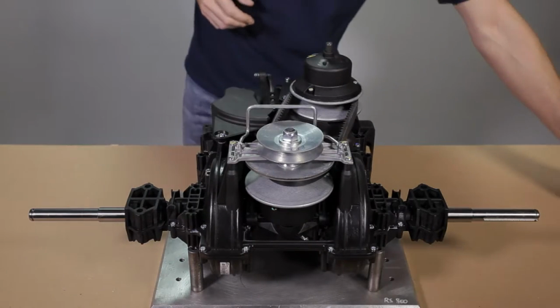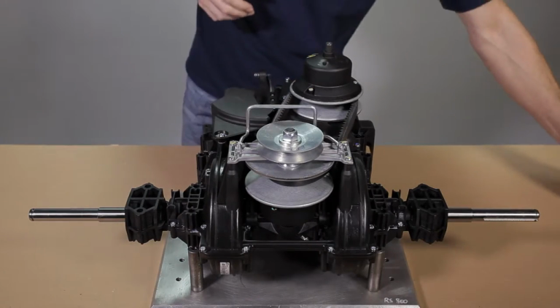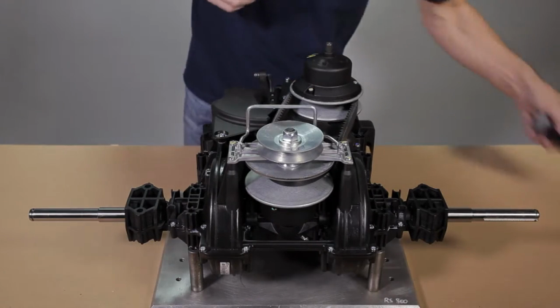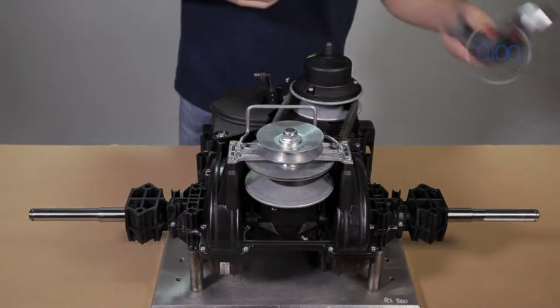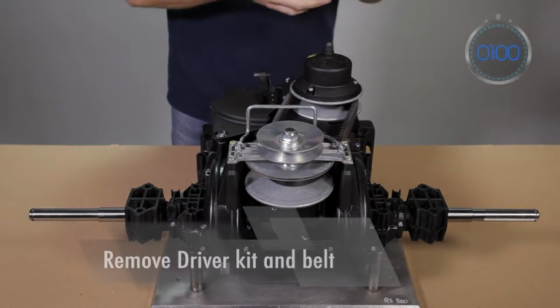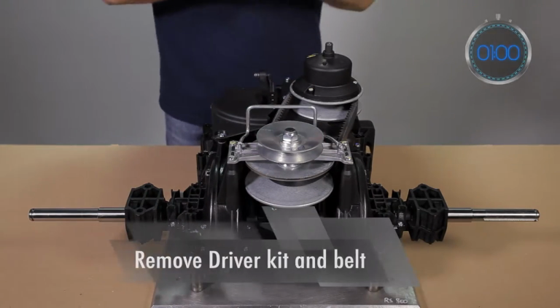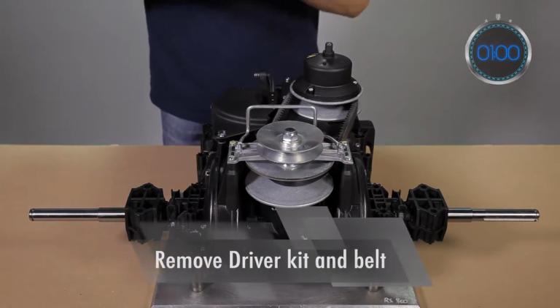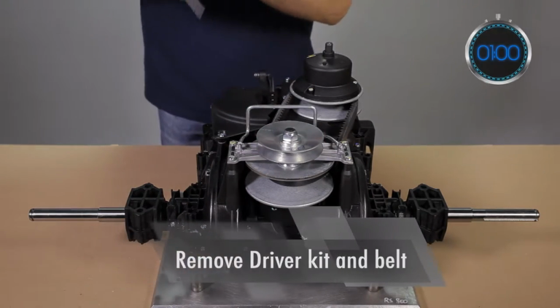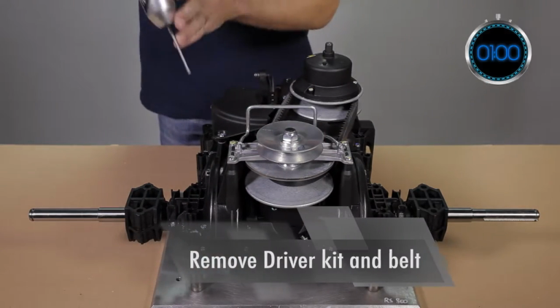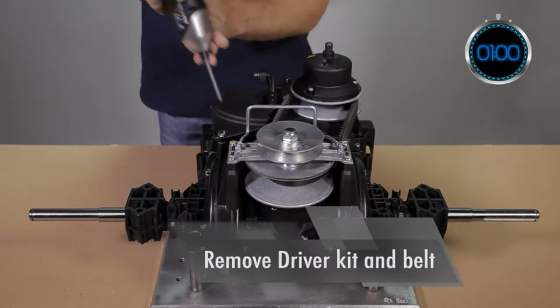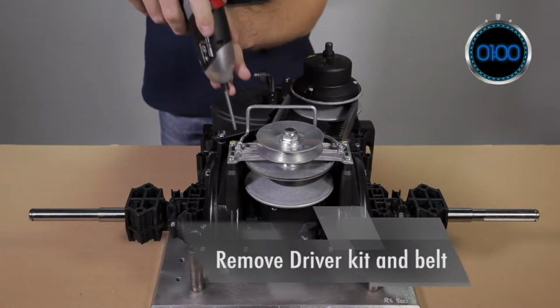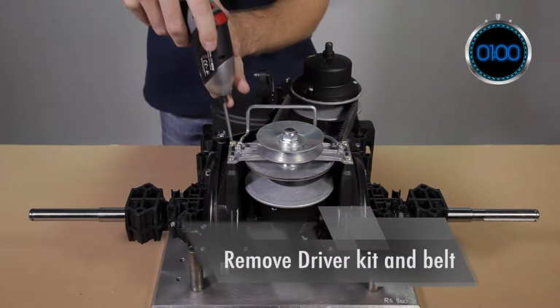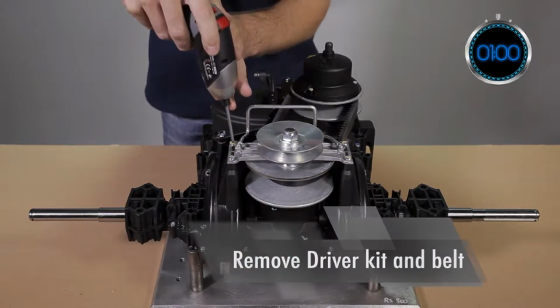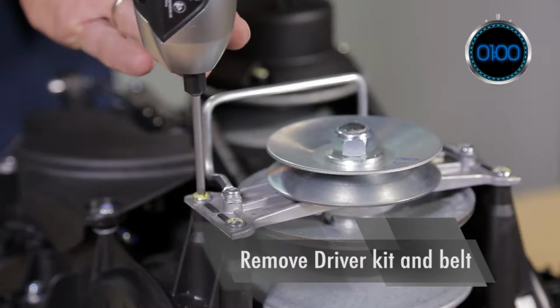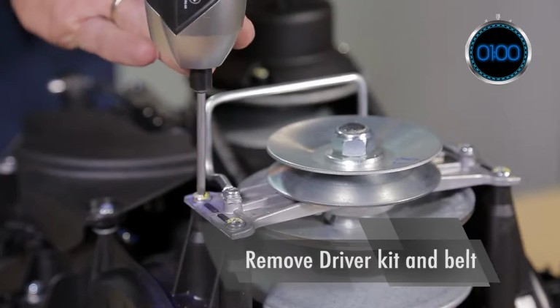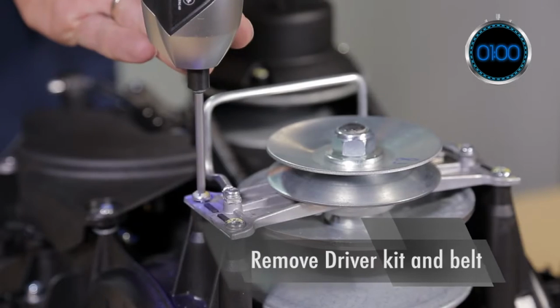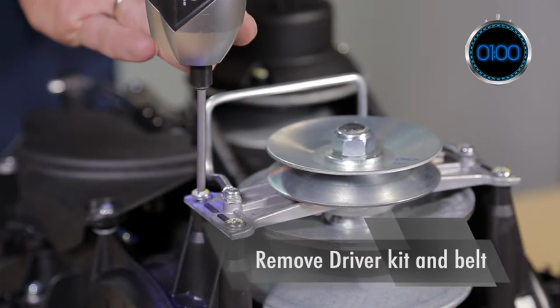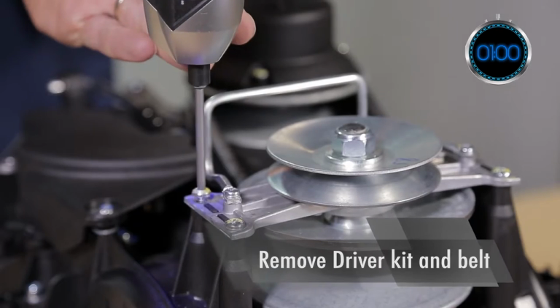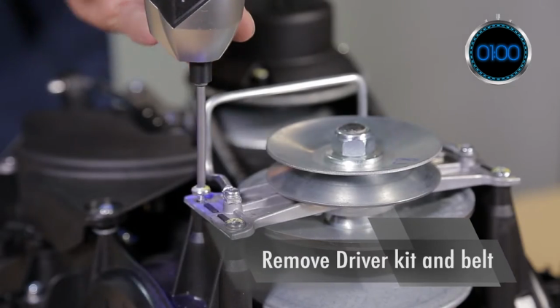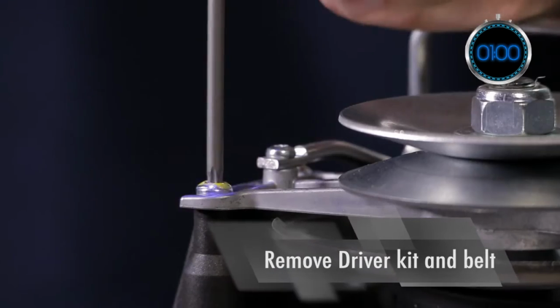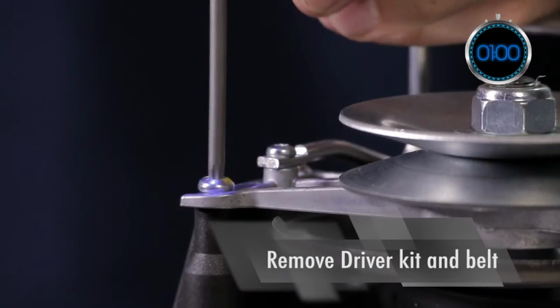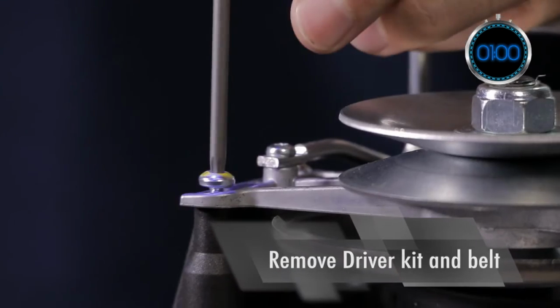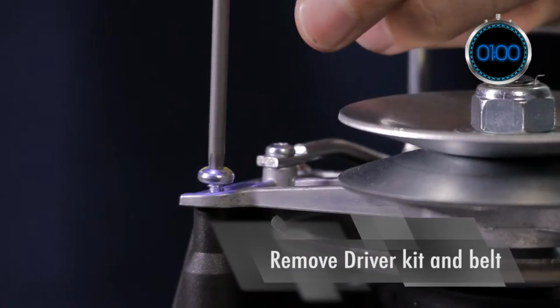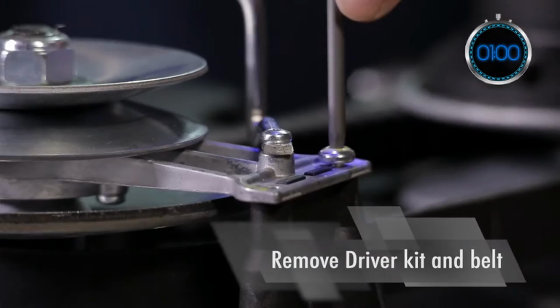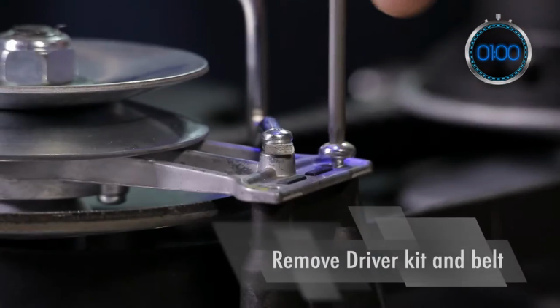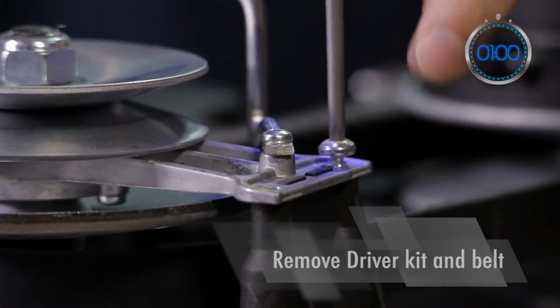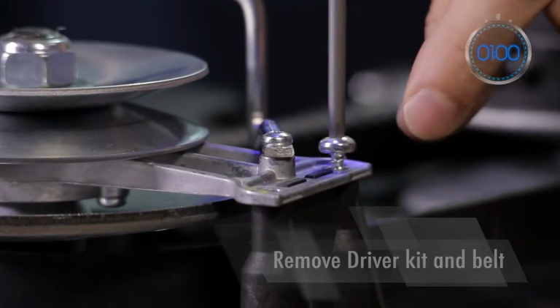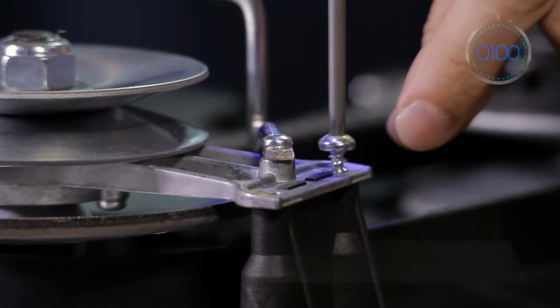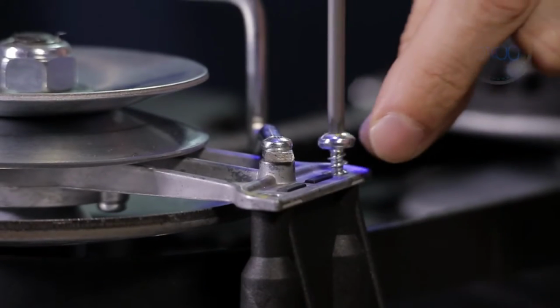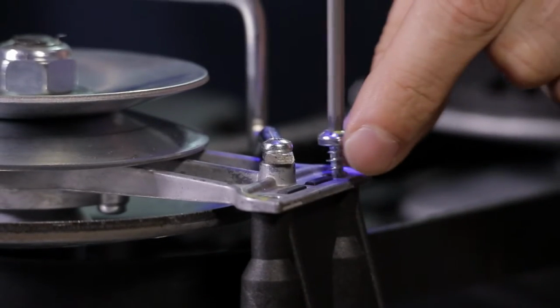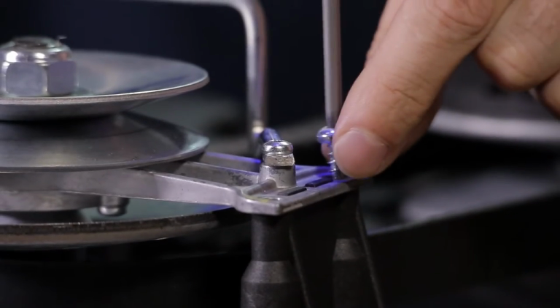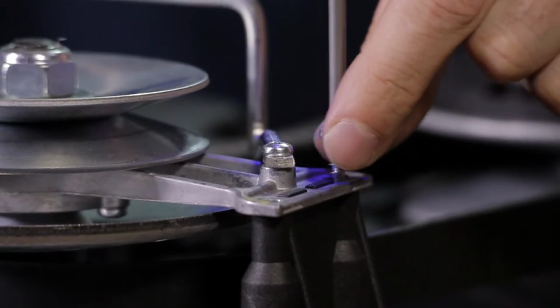First, remove the four screws using the T25 bit to release the driver kit and the belt.